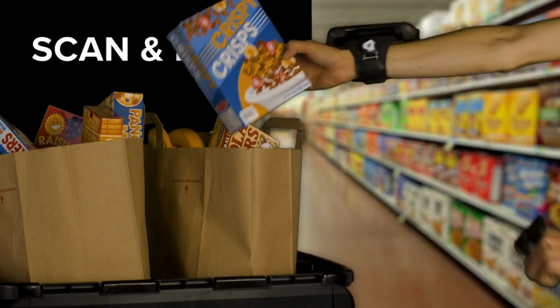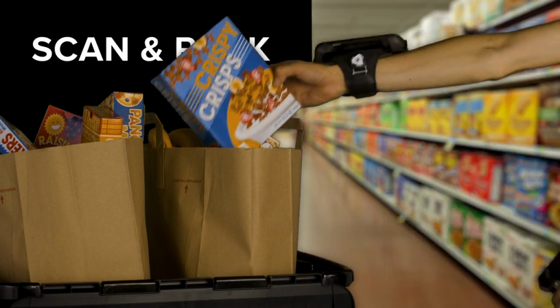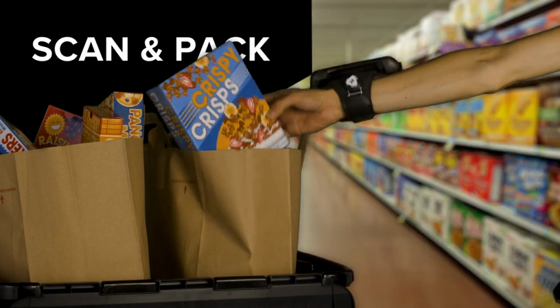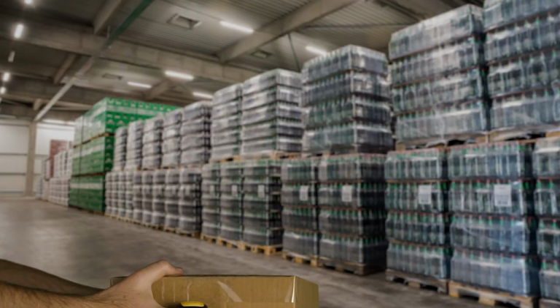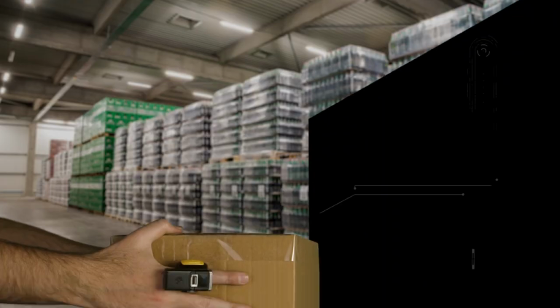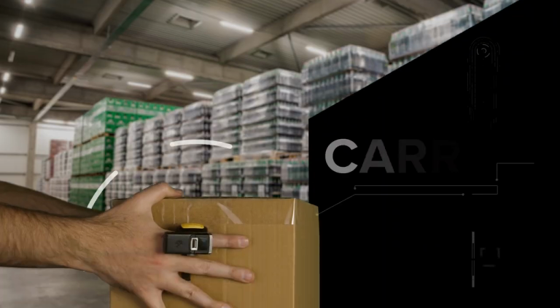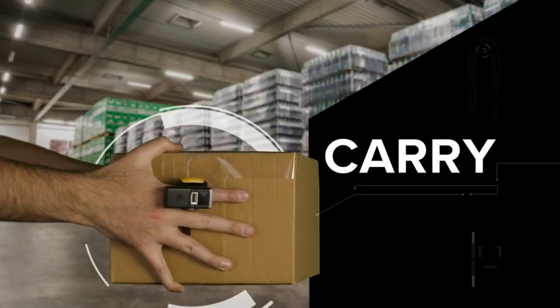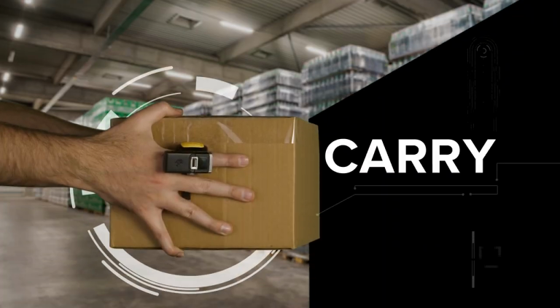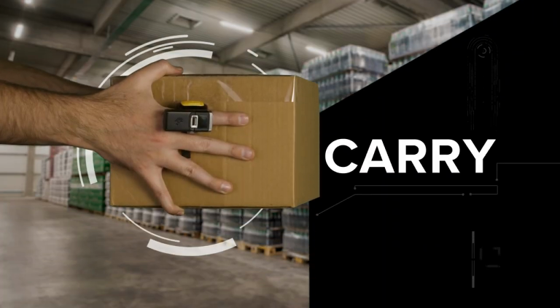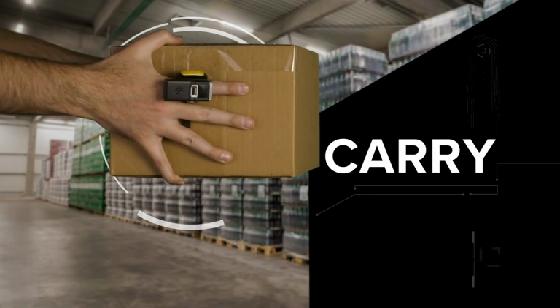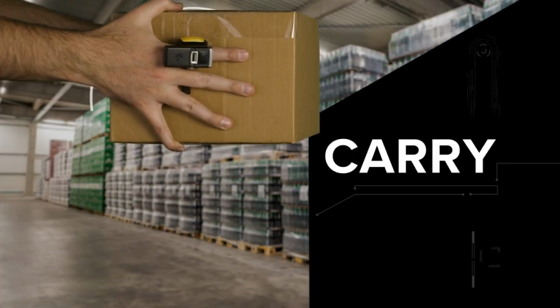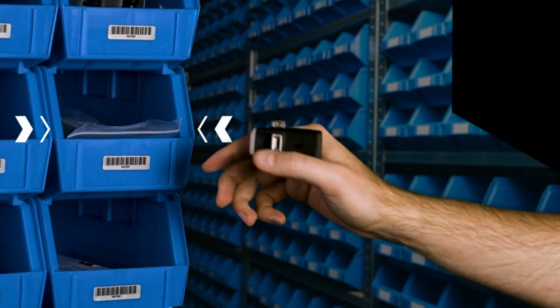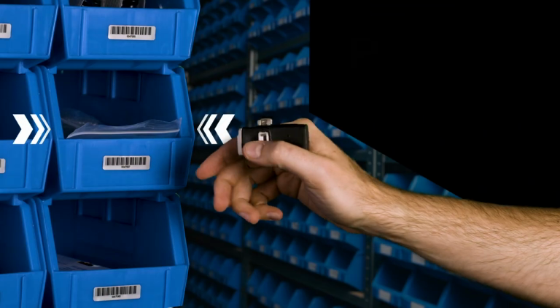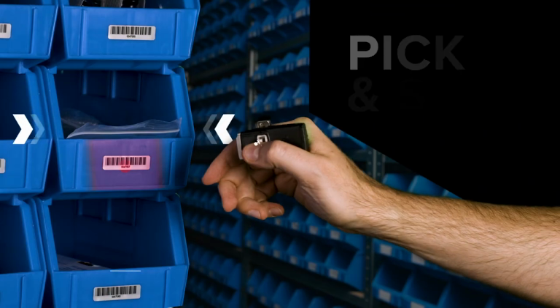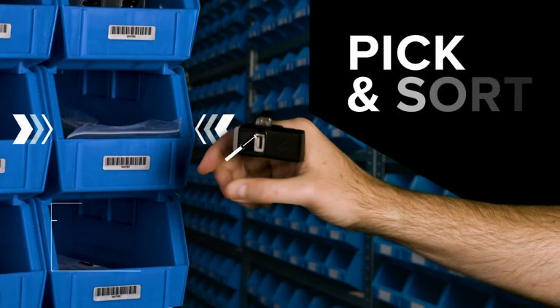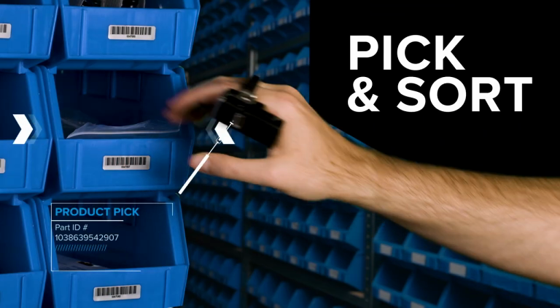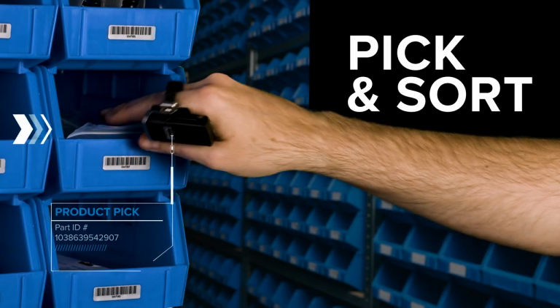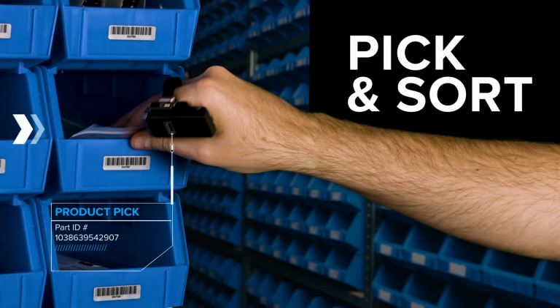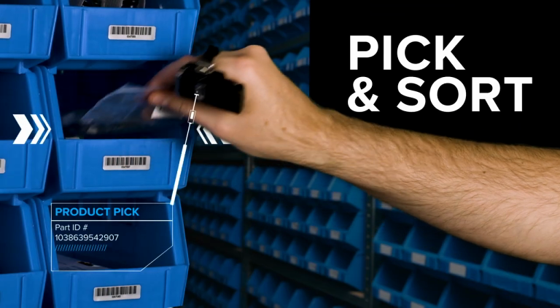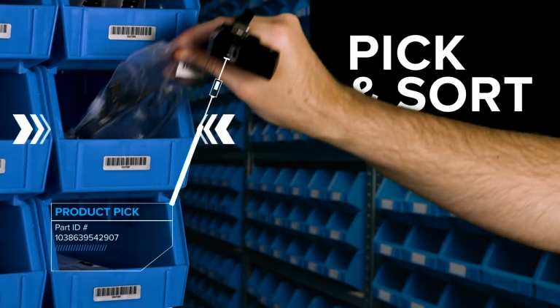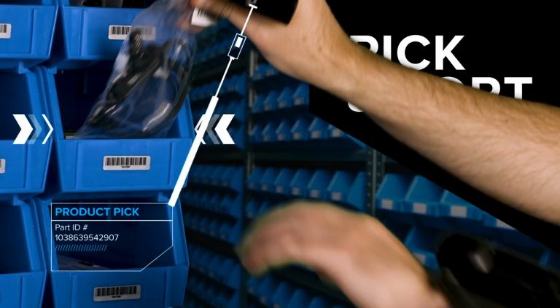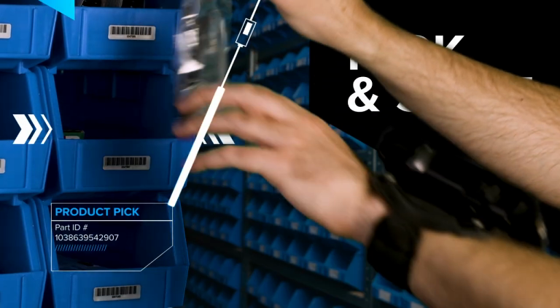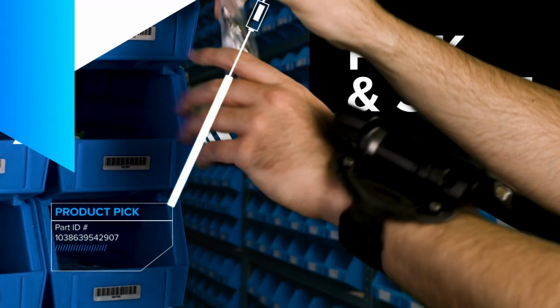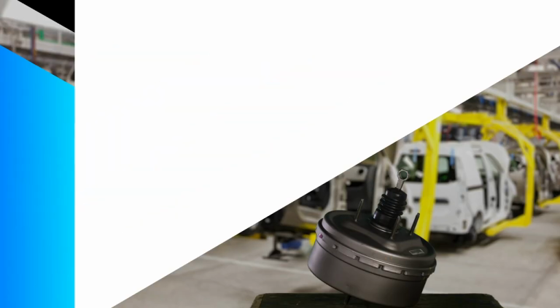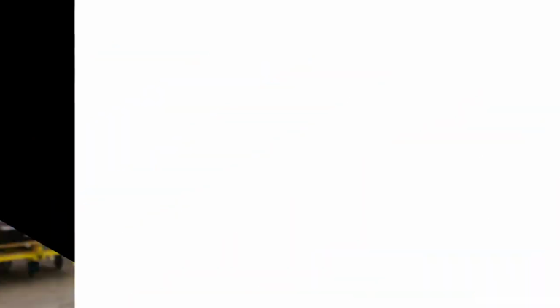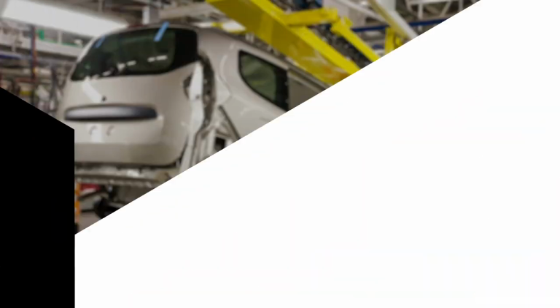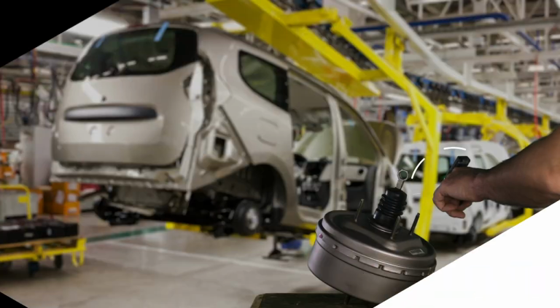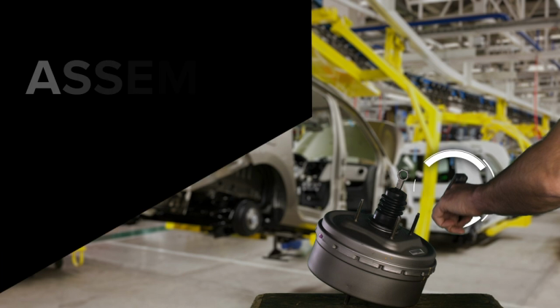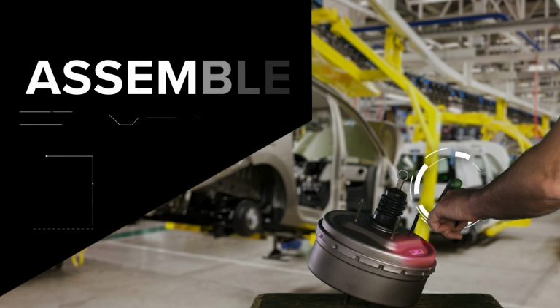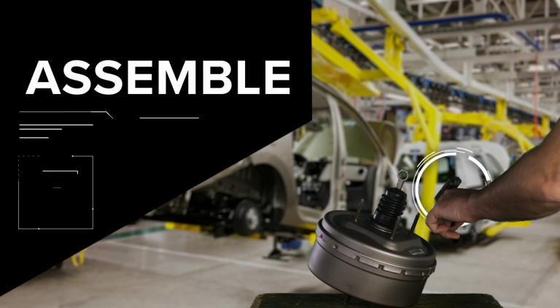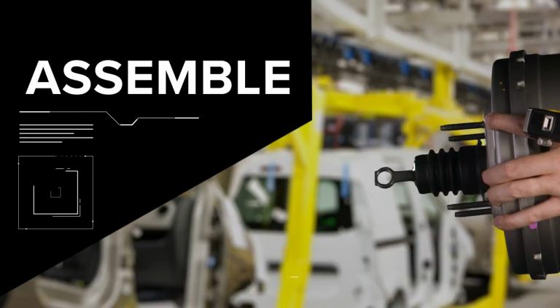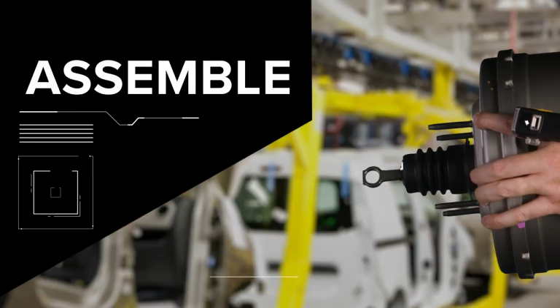scan and pack, carry, pick and sort, and assemble with ease.